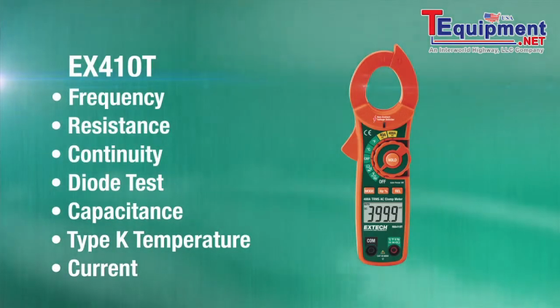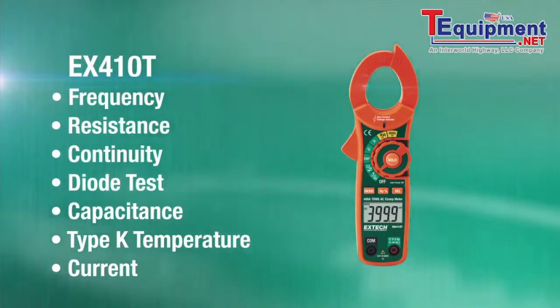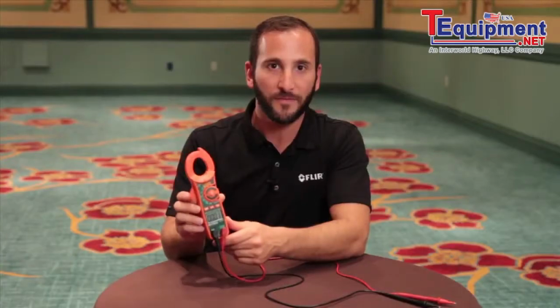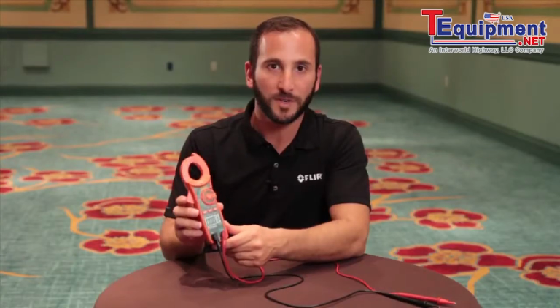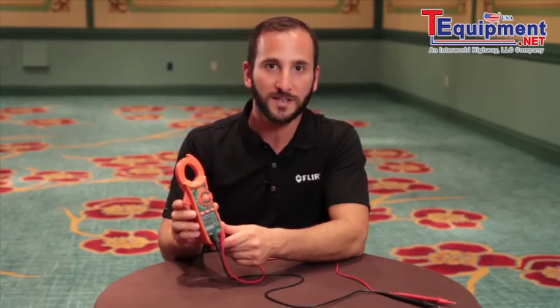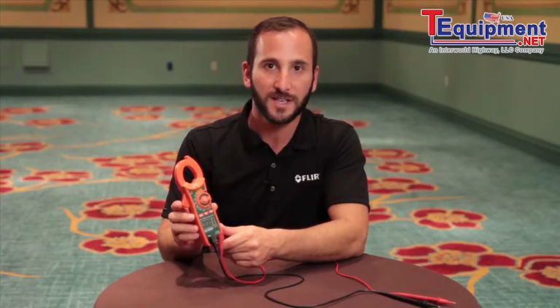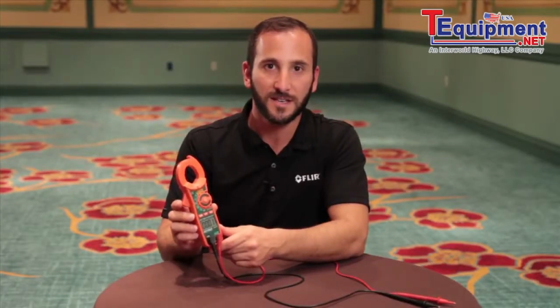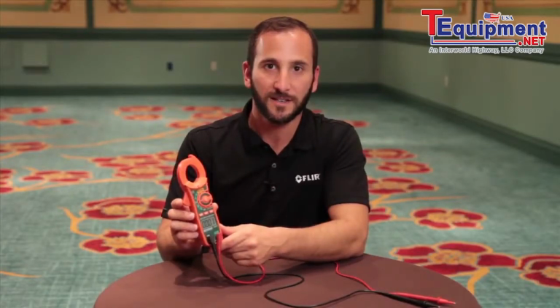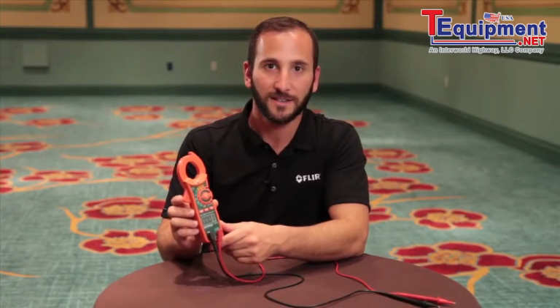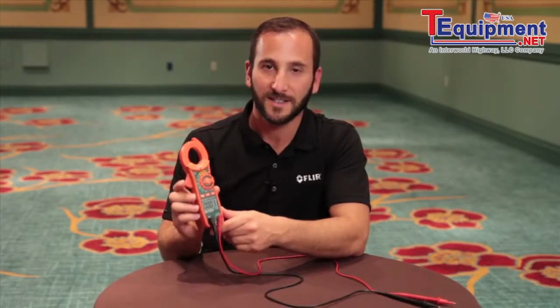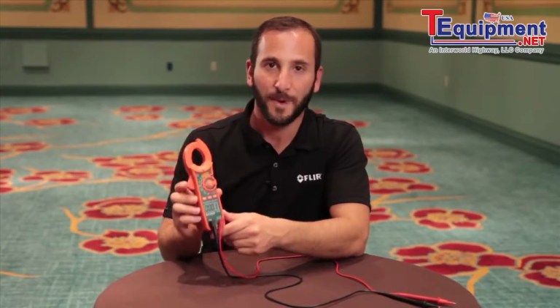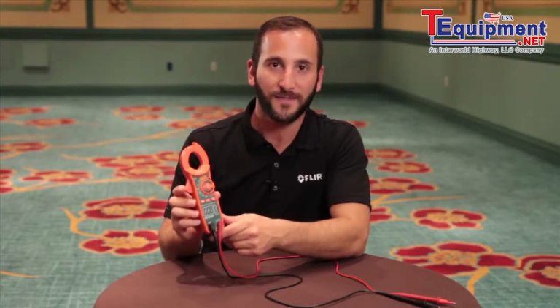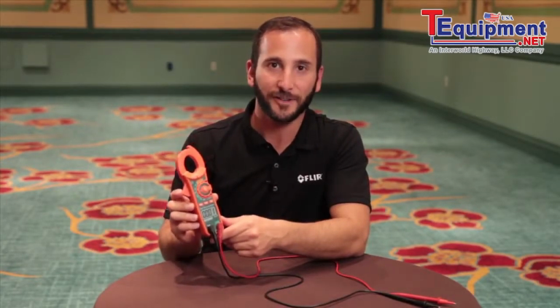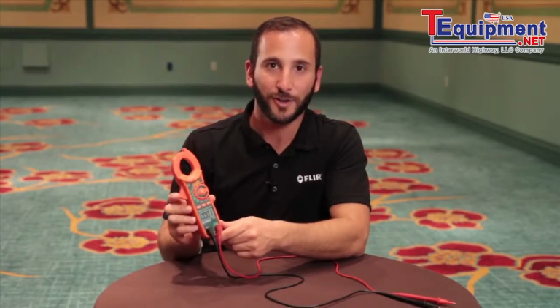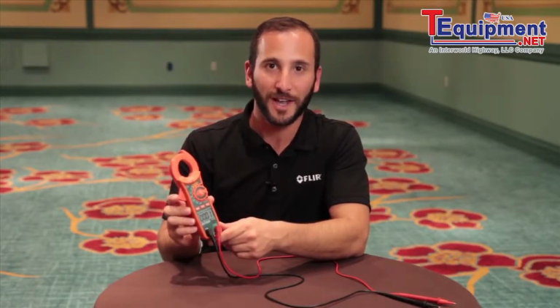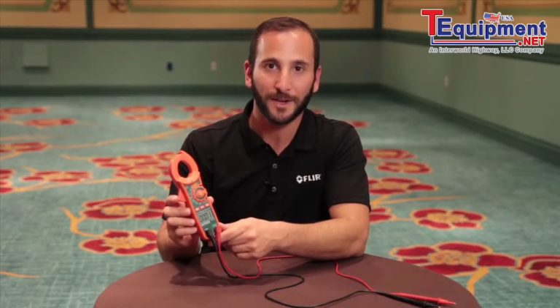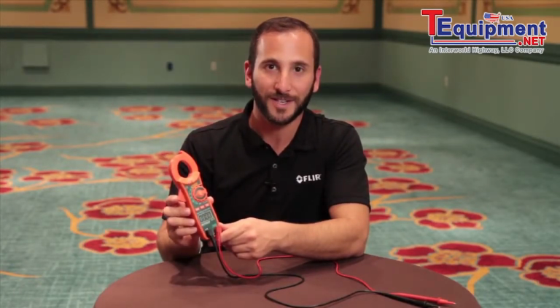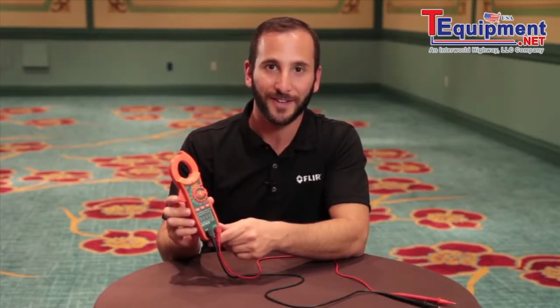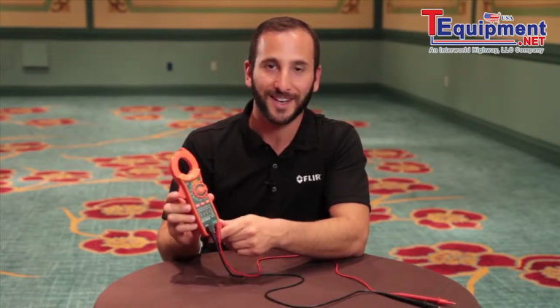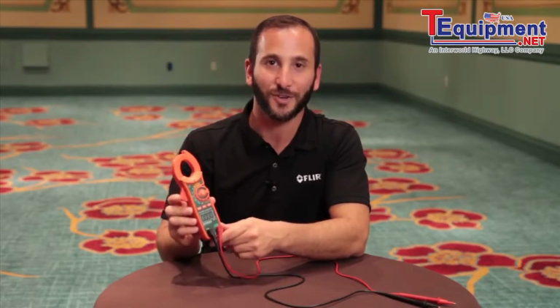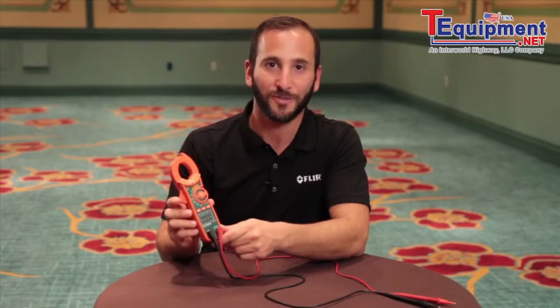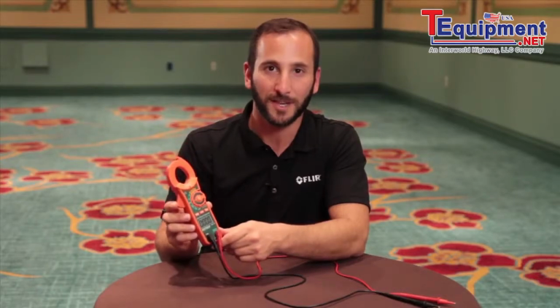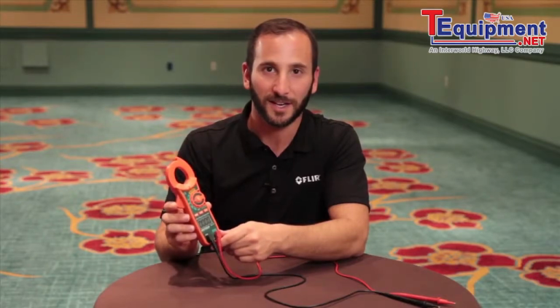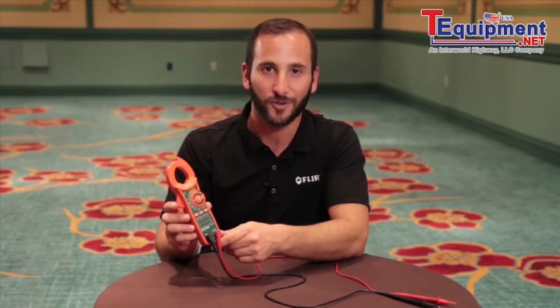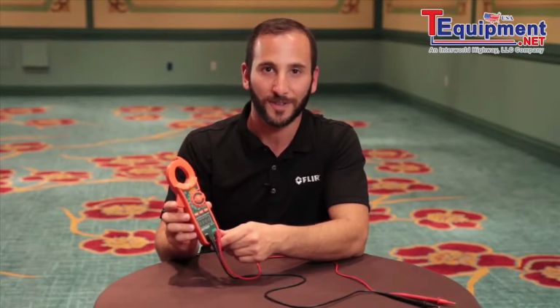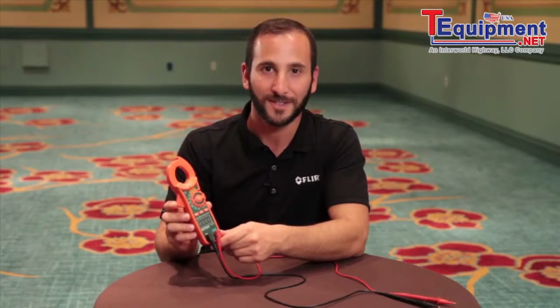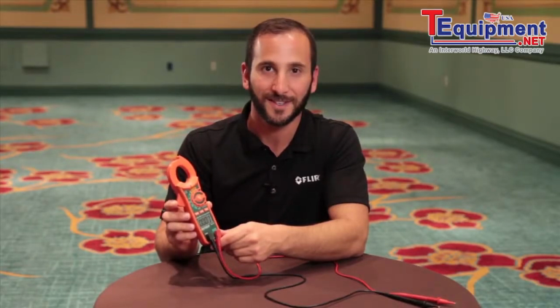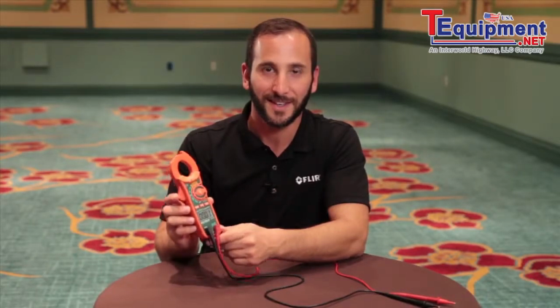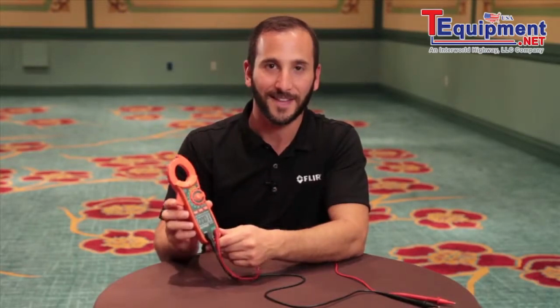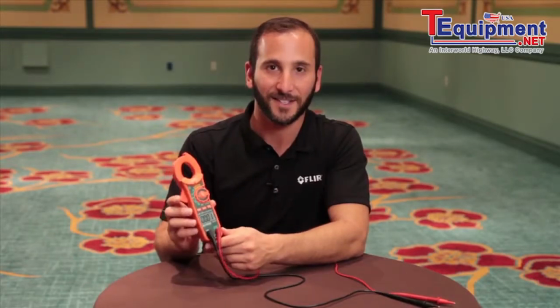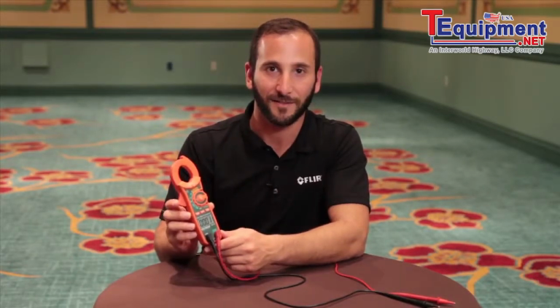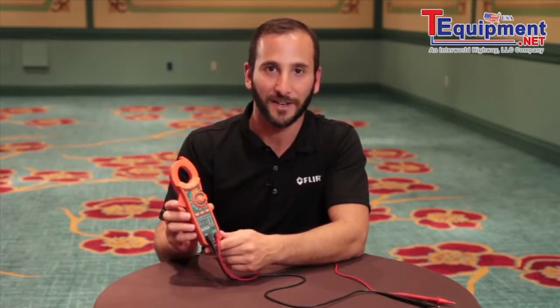The MA410T is the best value in clamp meters out there, and it's only from XTEC Instruments. Get the XTEC Advantage.